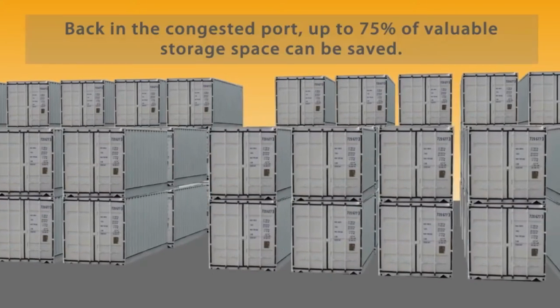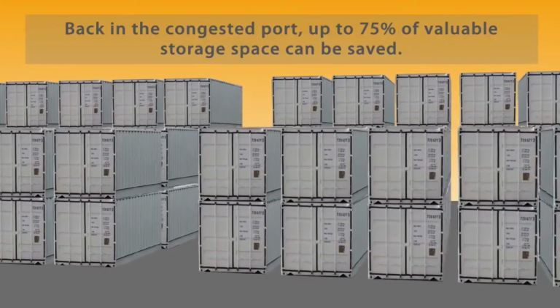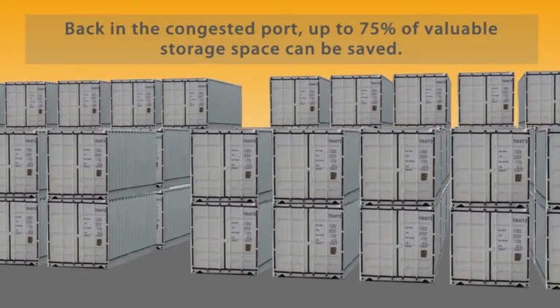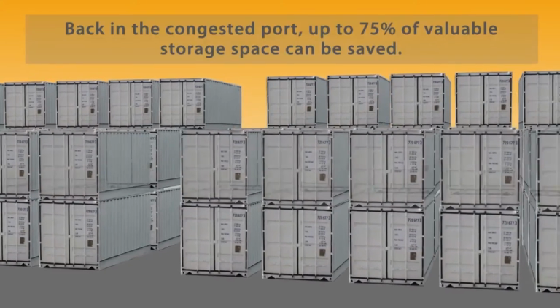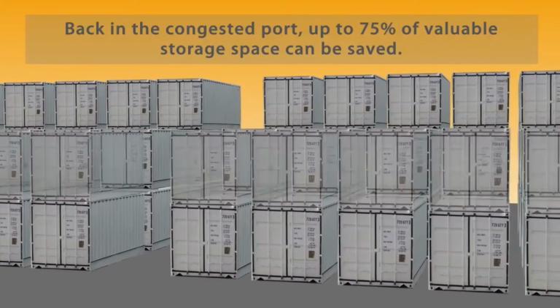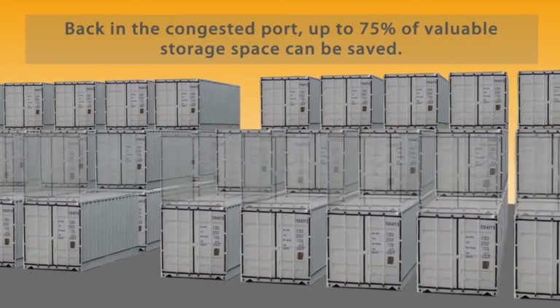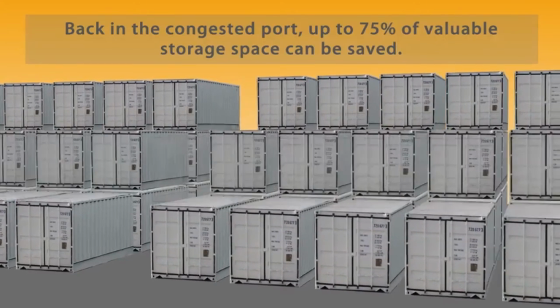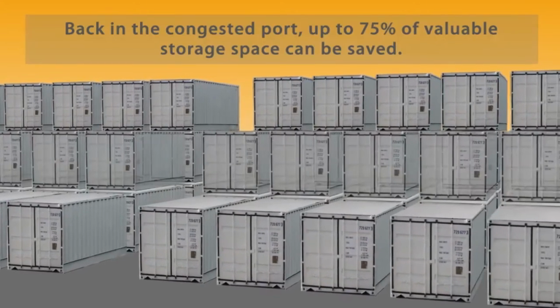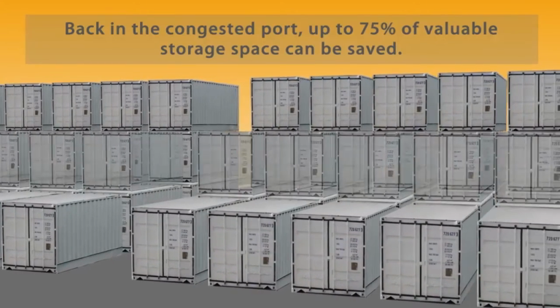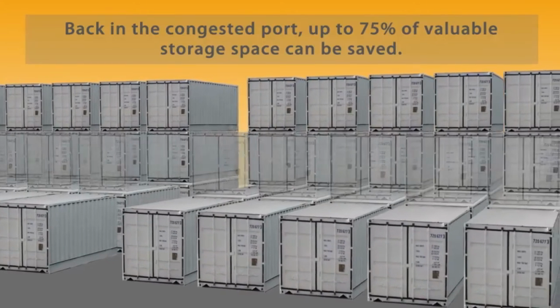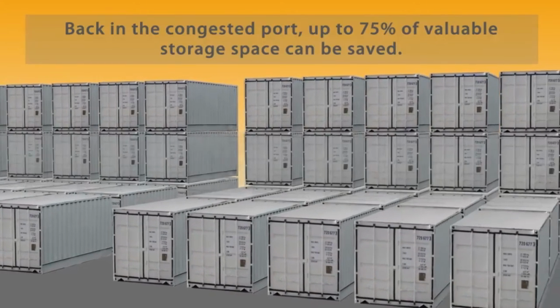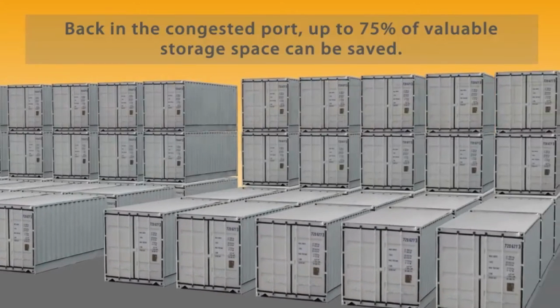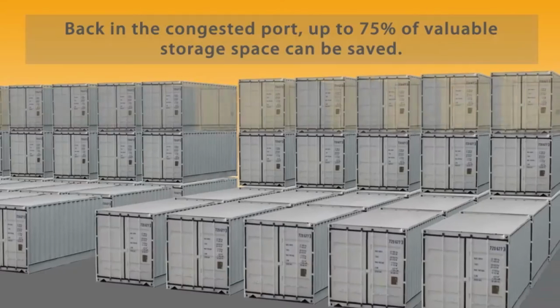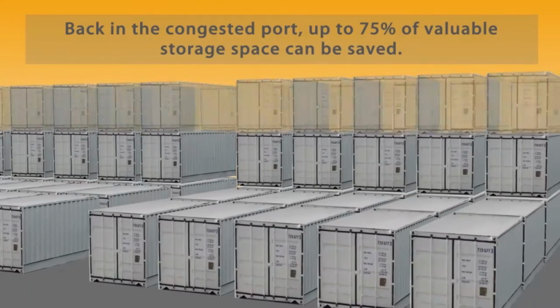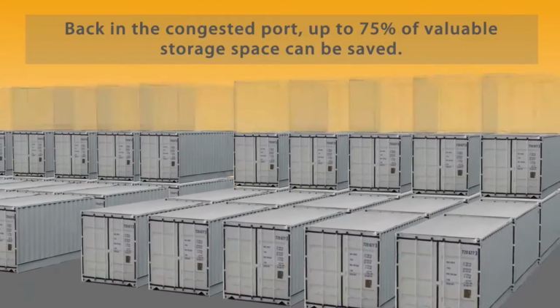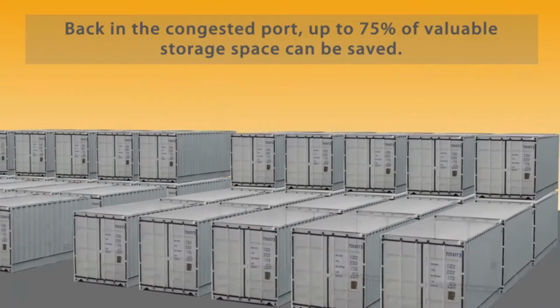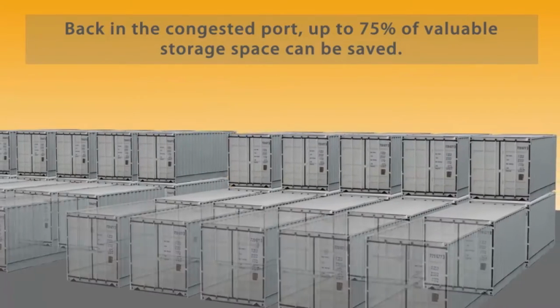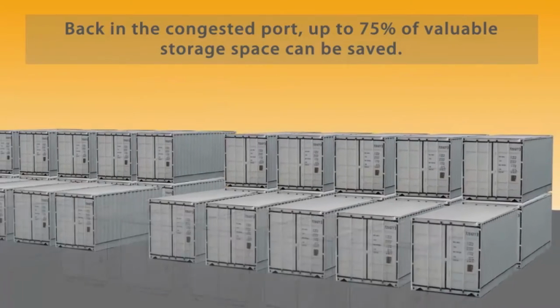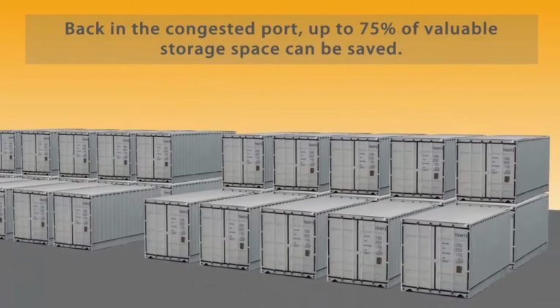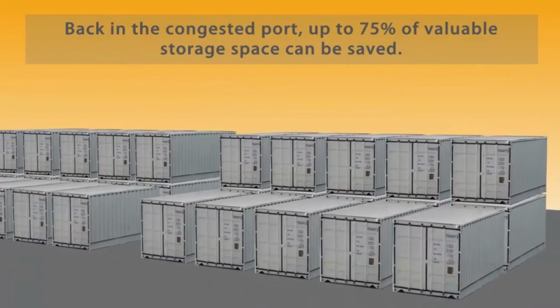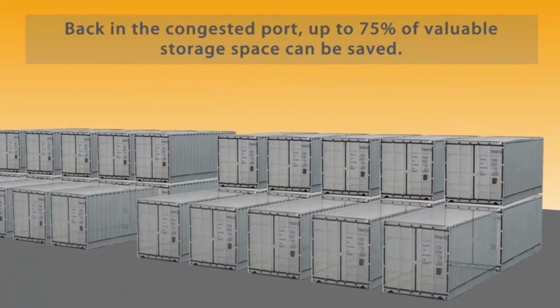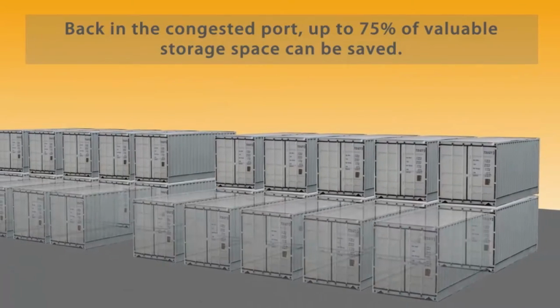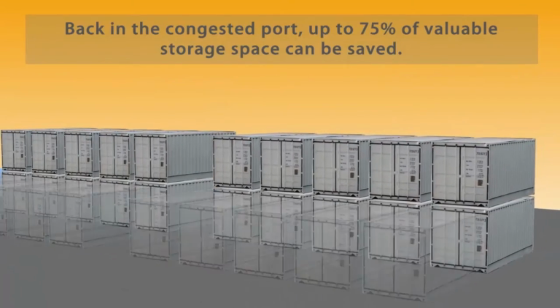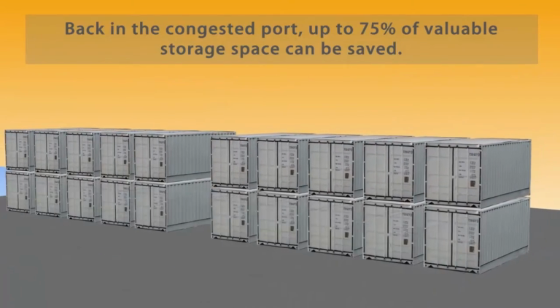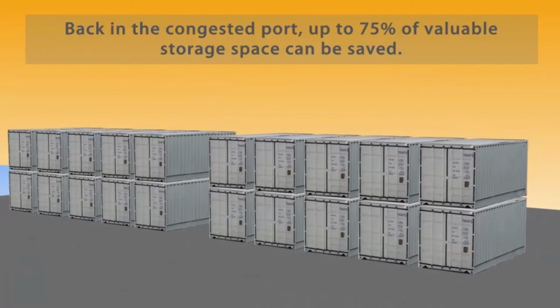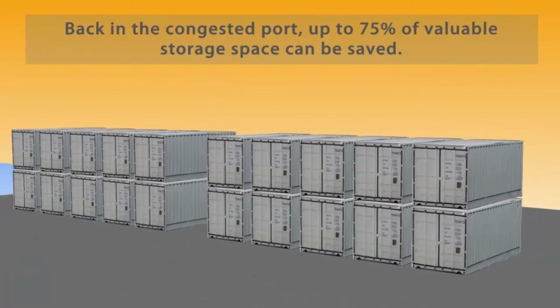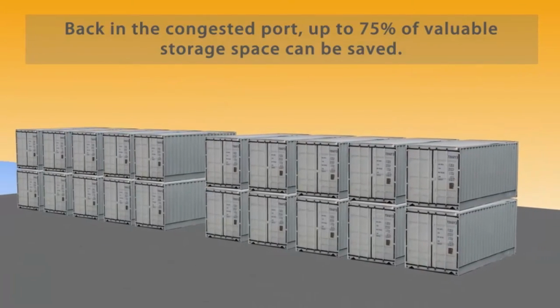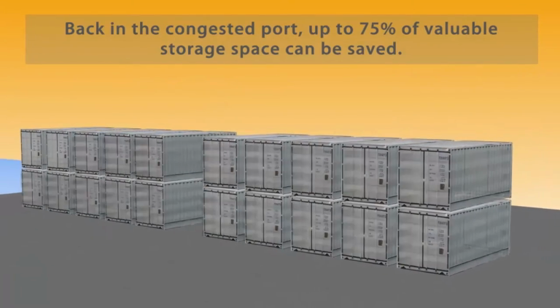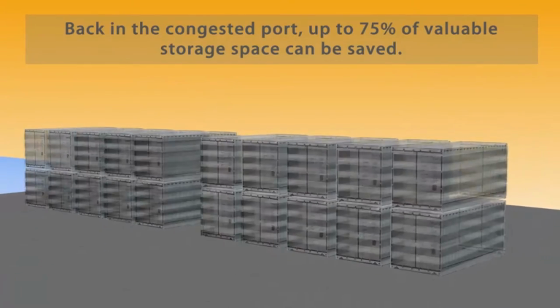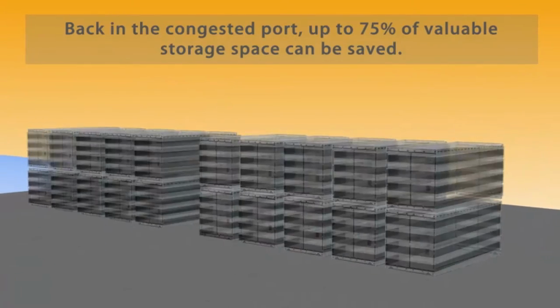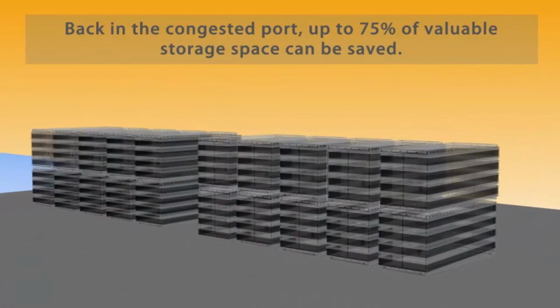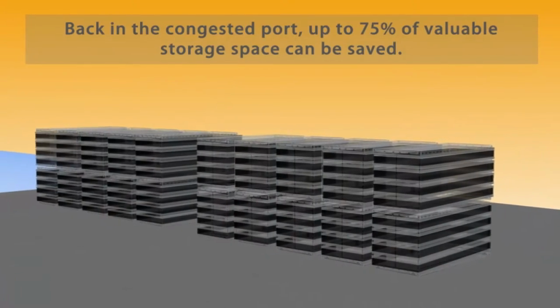Back in the congested port, up to 75% of valuable storage space can be saved.